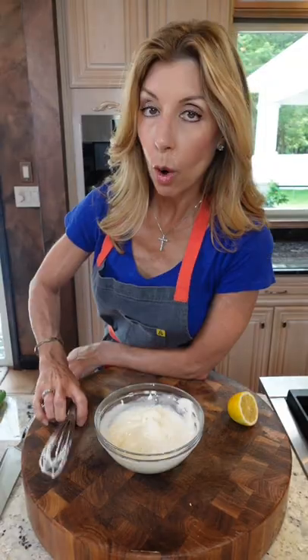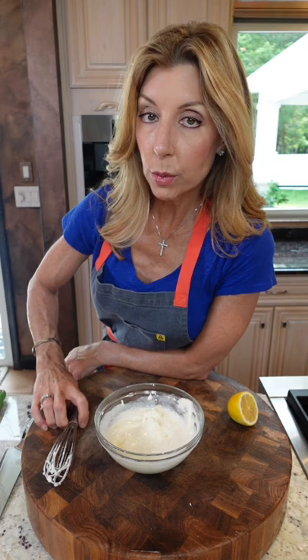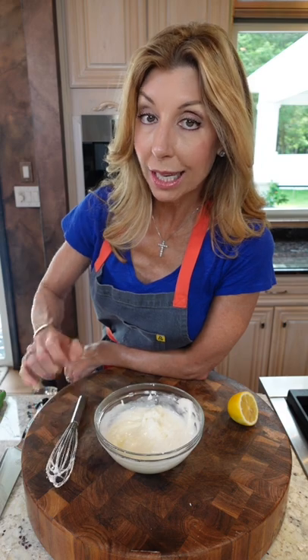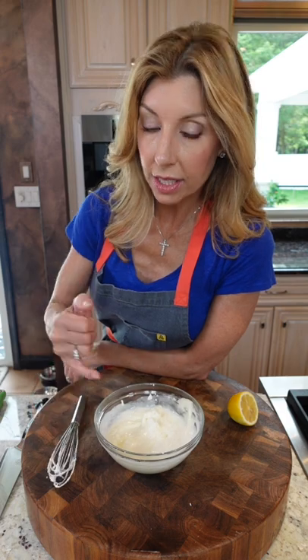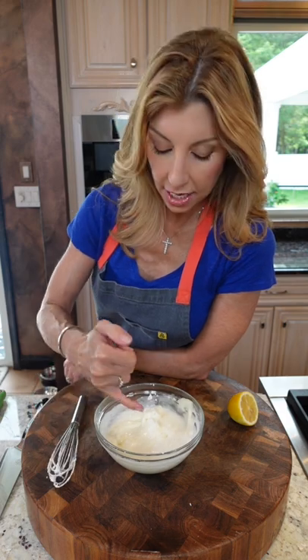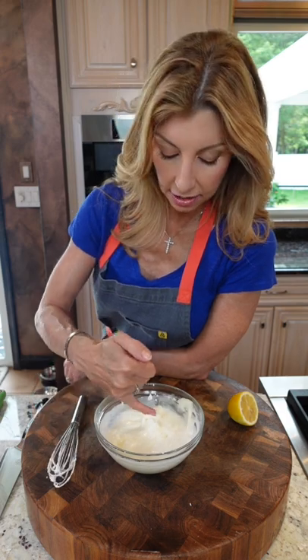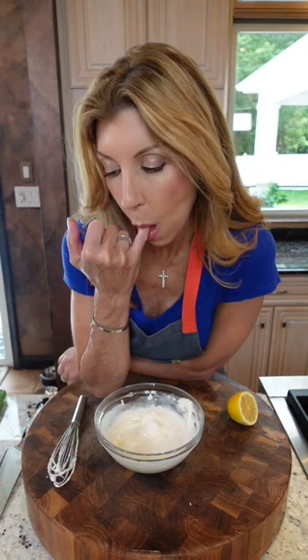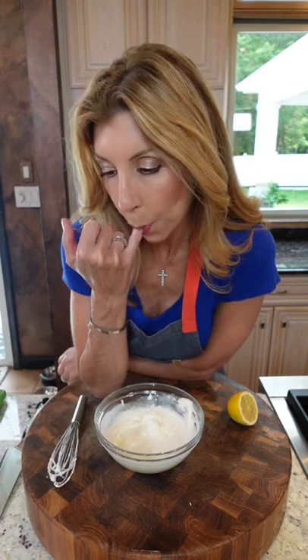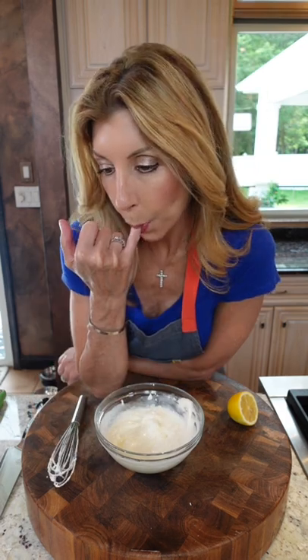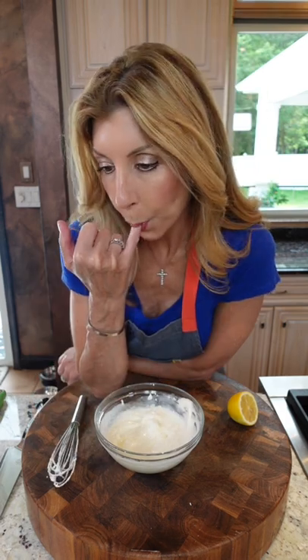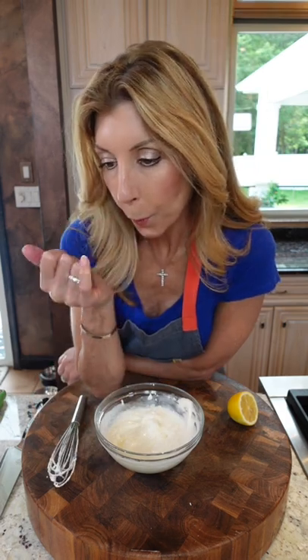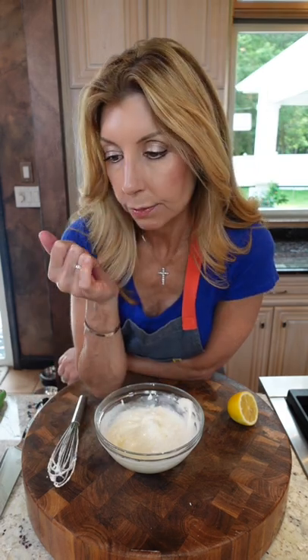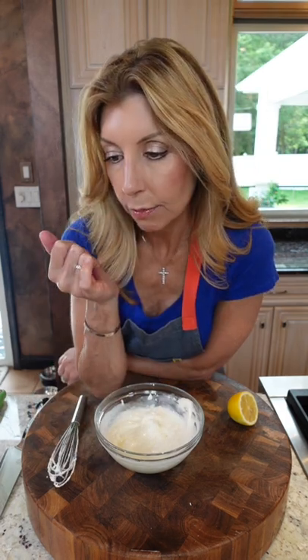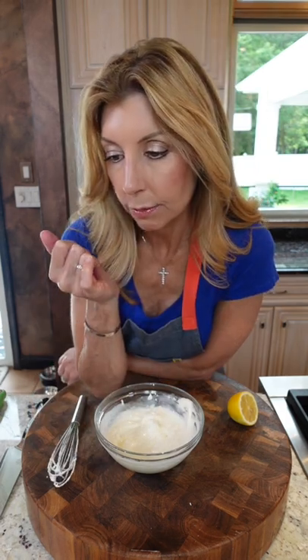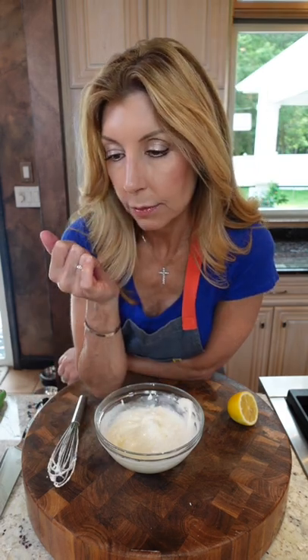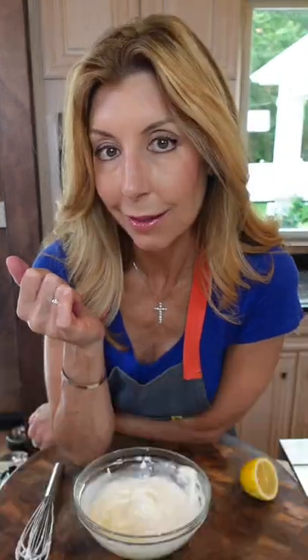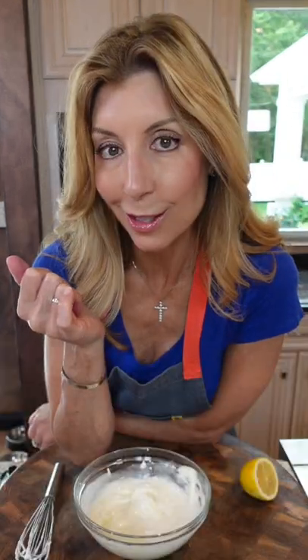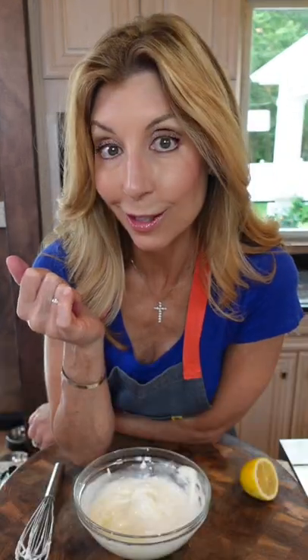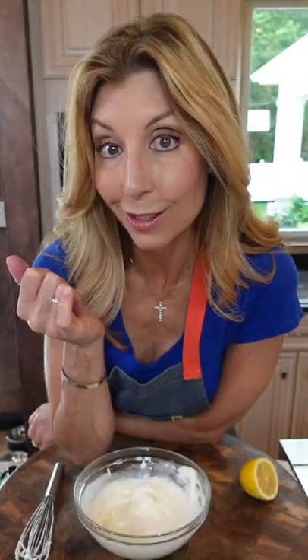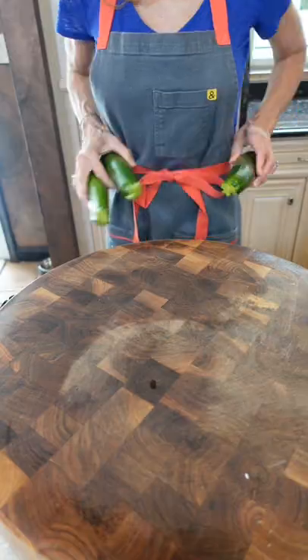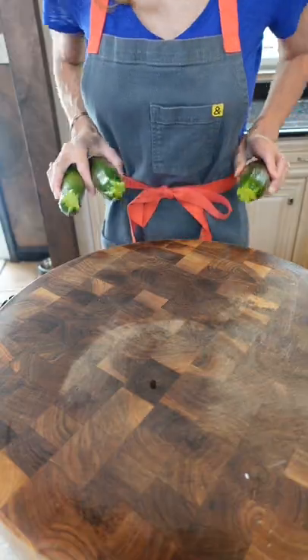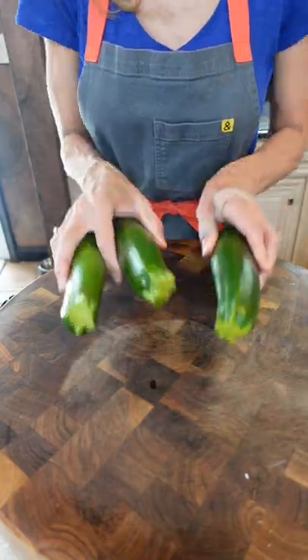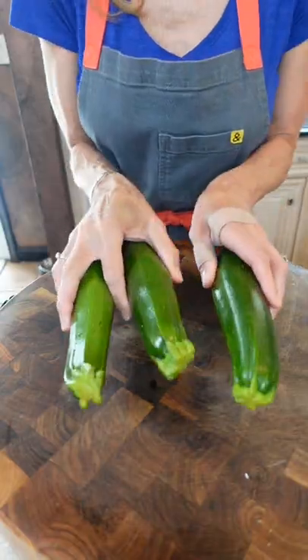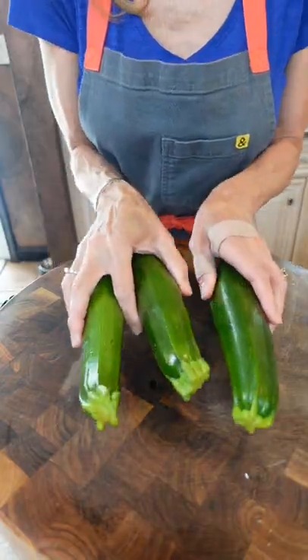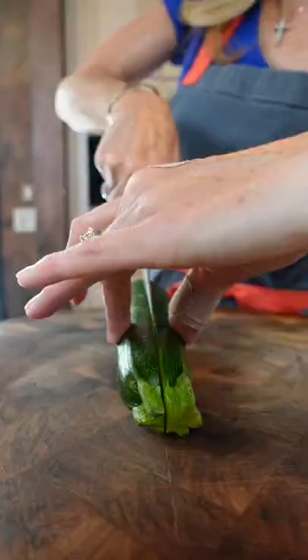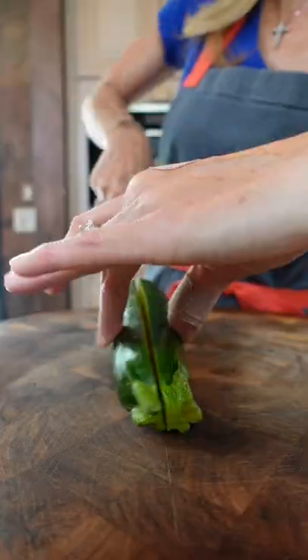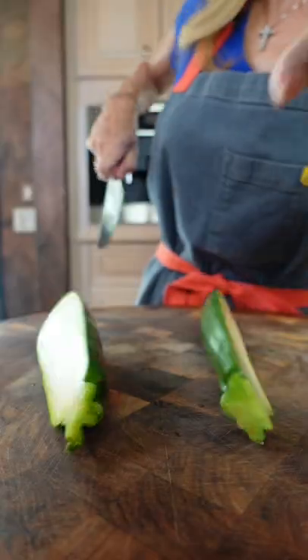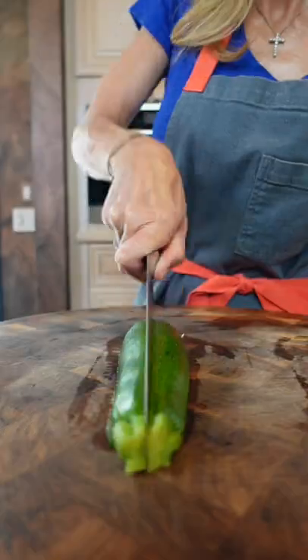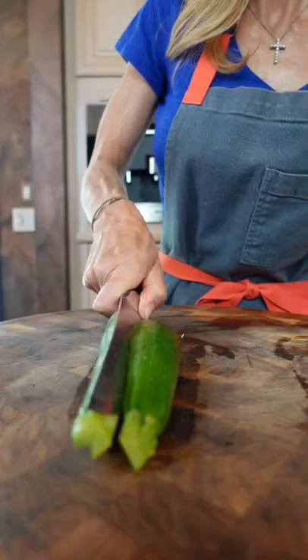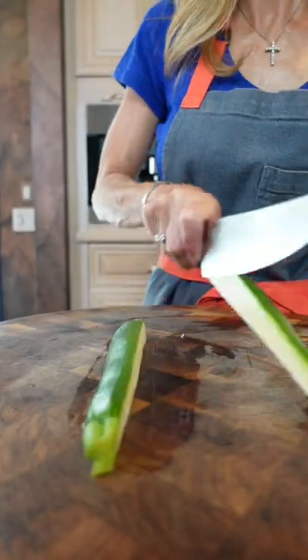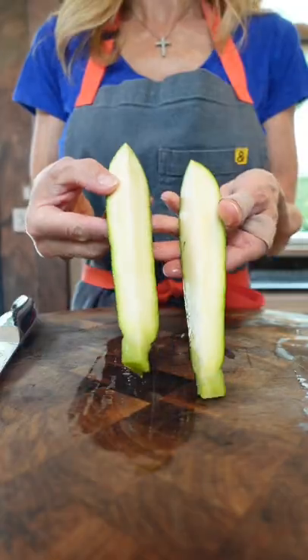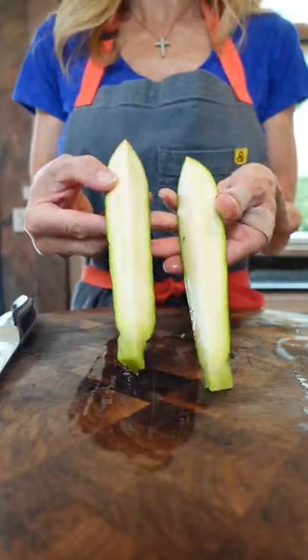Always want to give it a taste. That's good. Three zucchini, quarter lengthwise, like that.